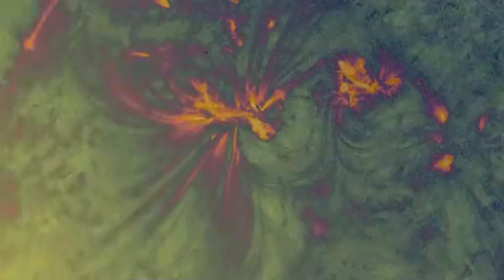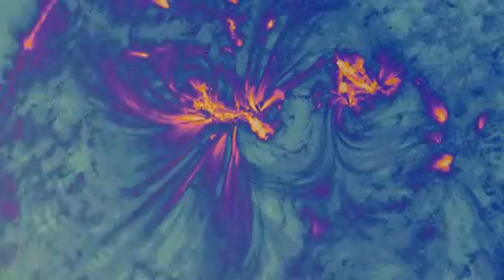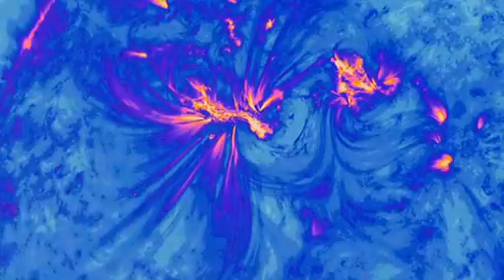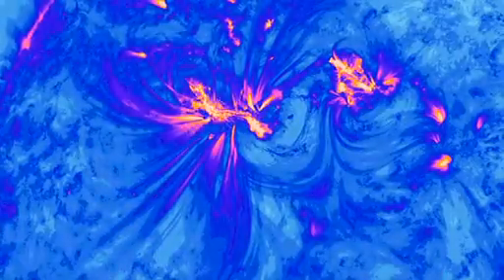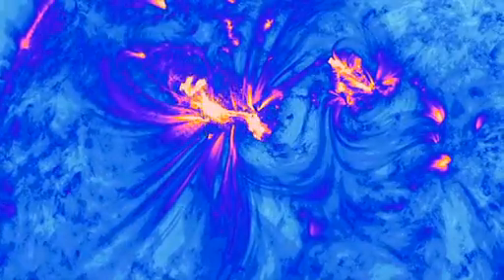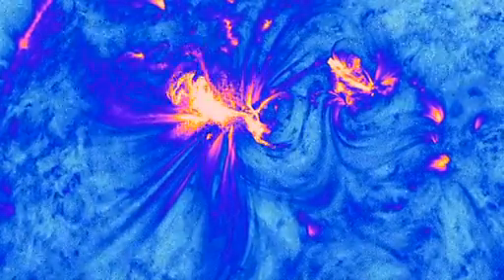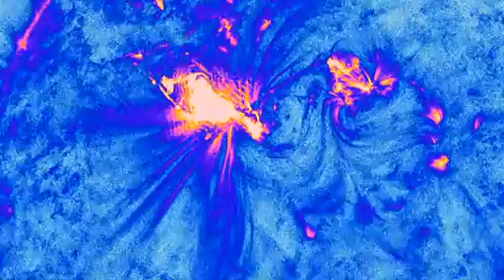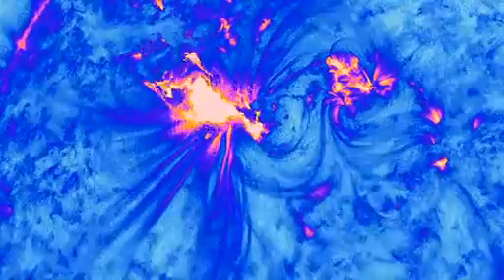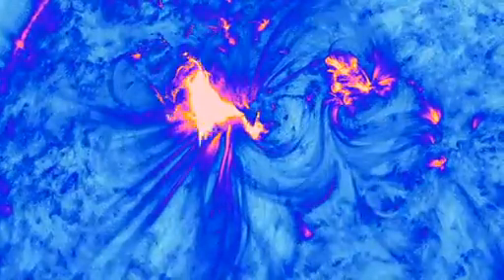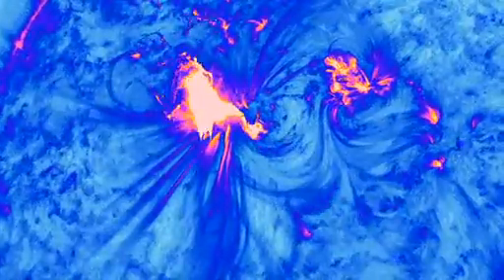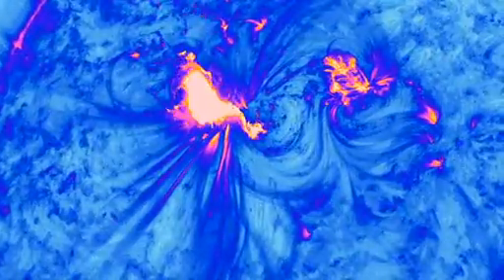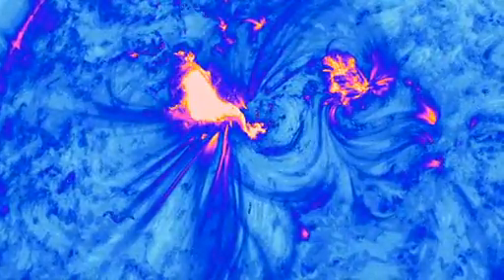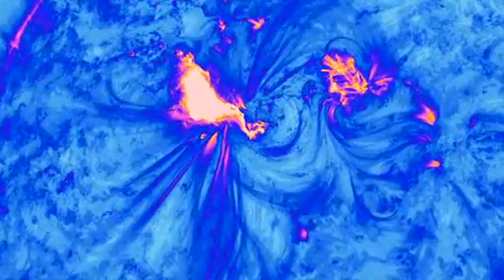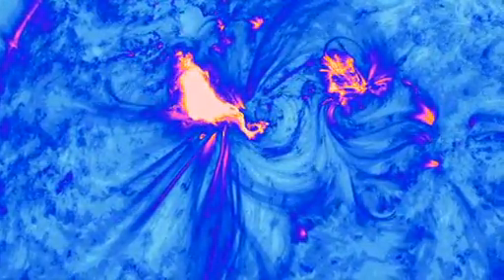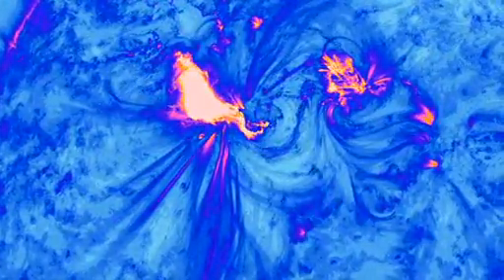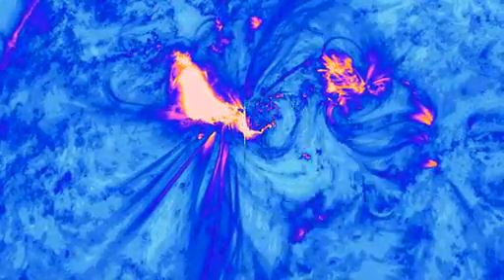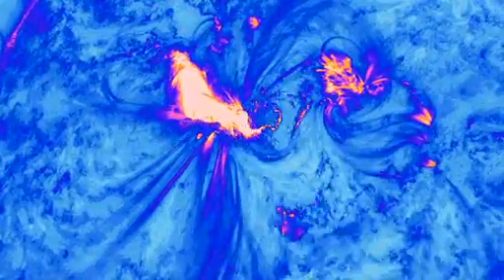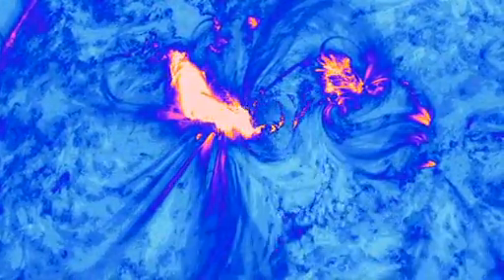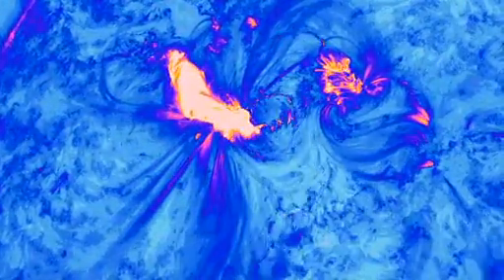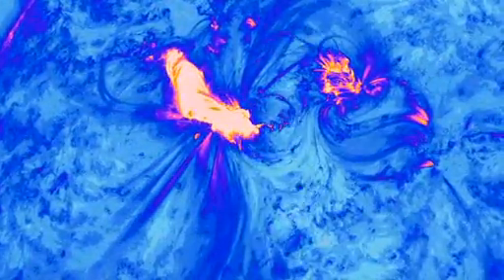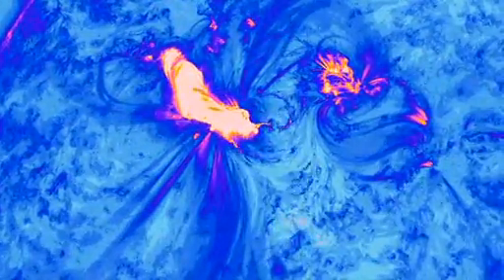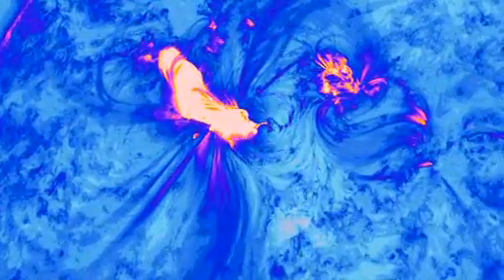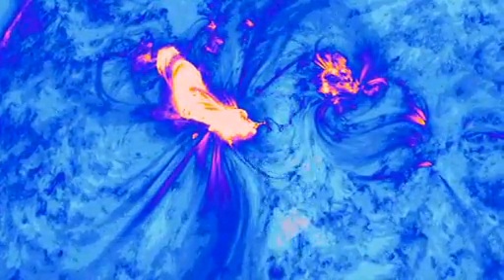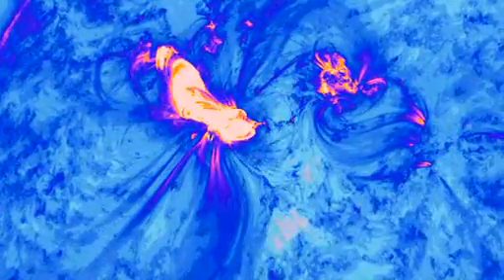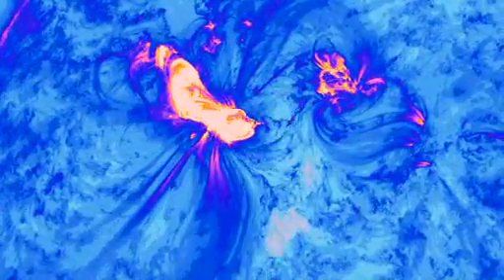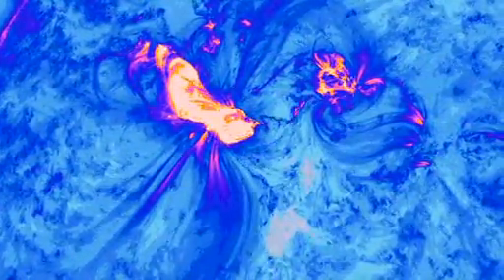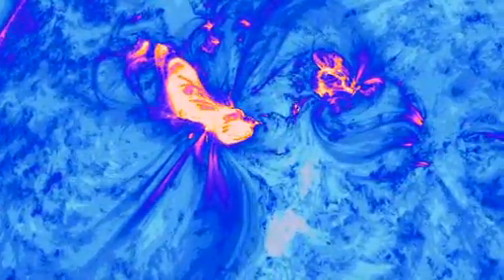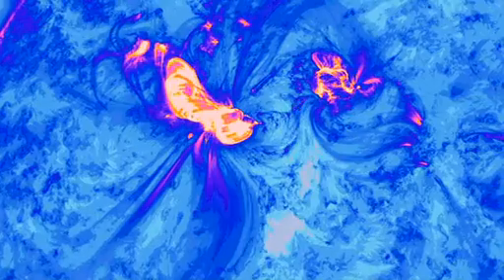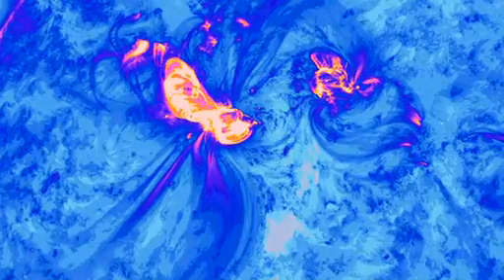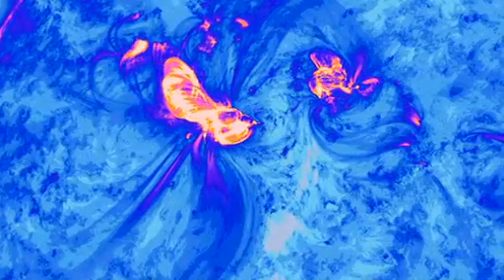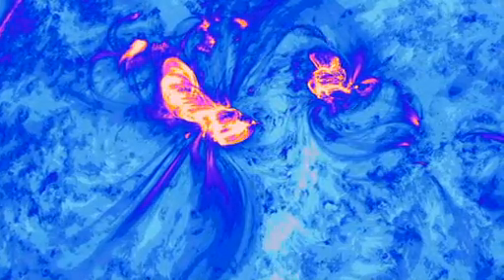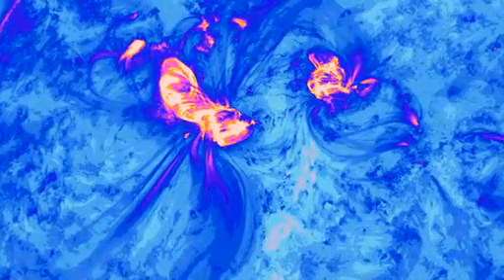Continued observation of sun-grazing comets will also help astronomers understand how hot material in the Sun's corona cools, and where that energy goes.